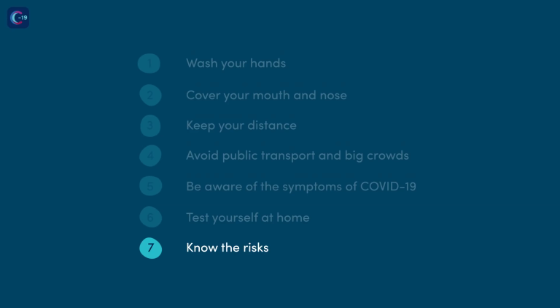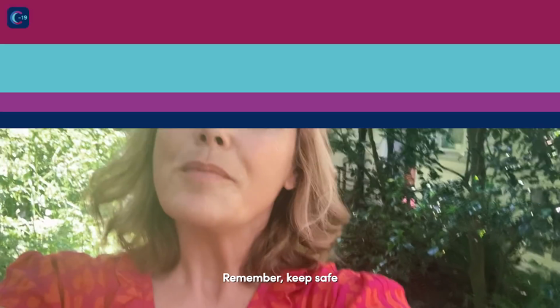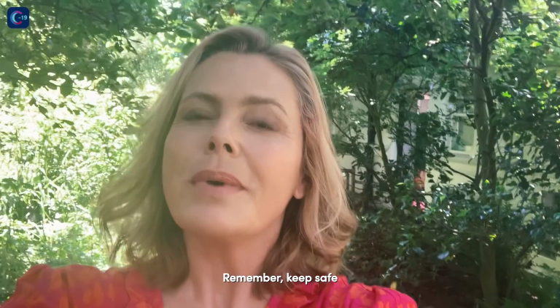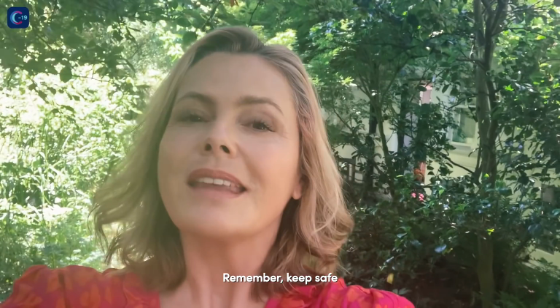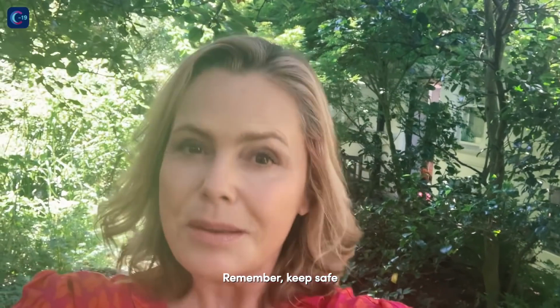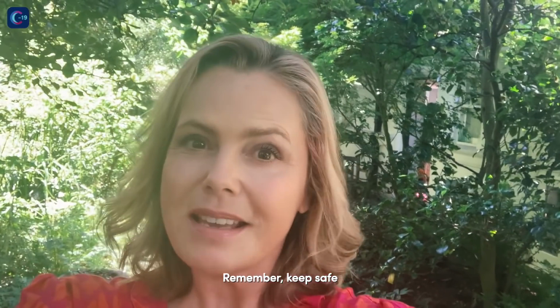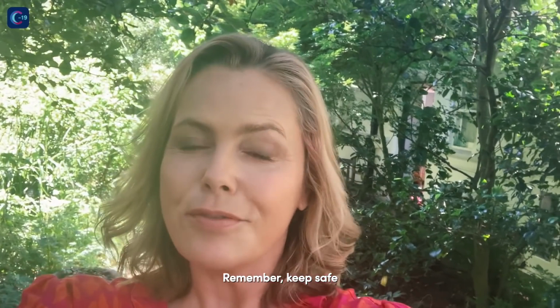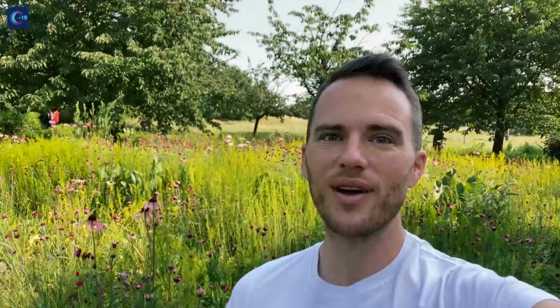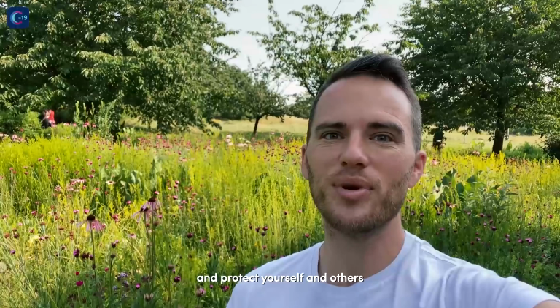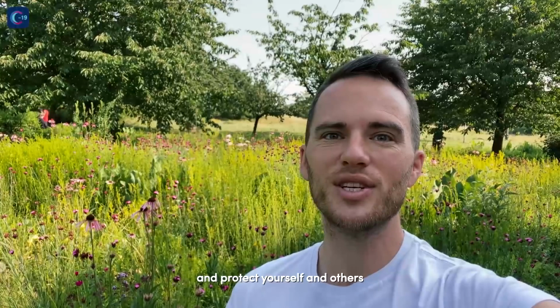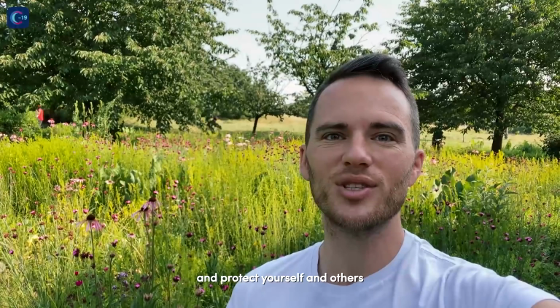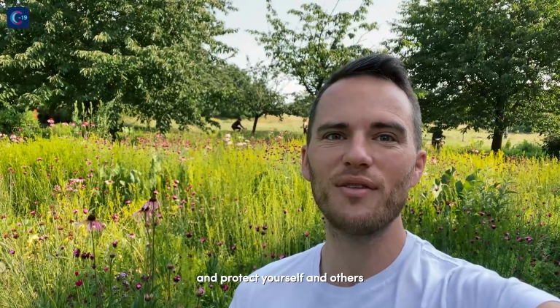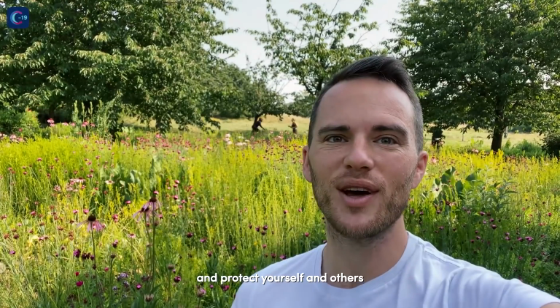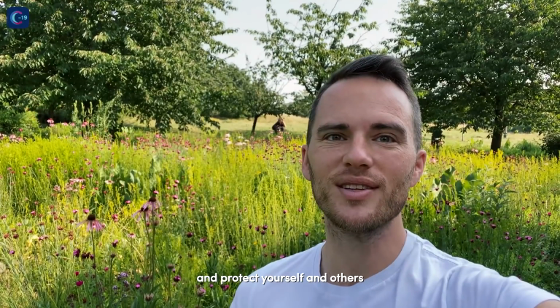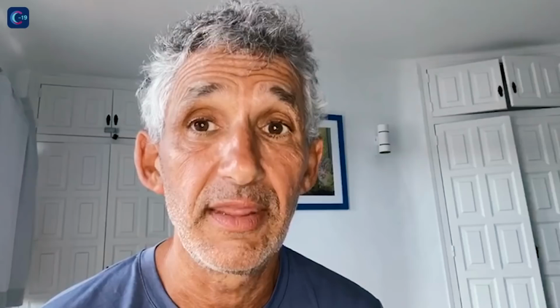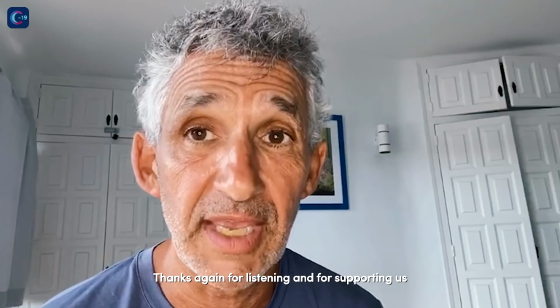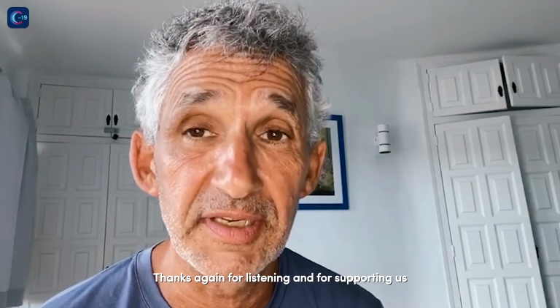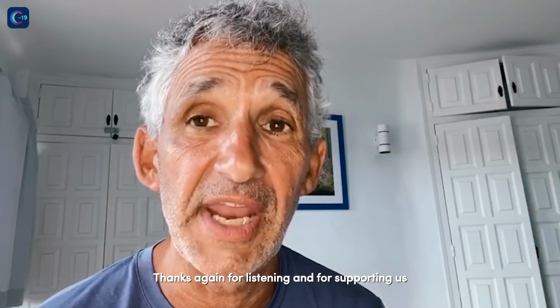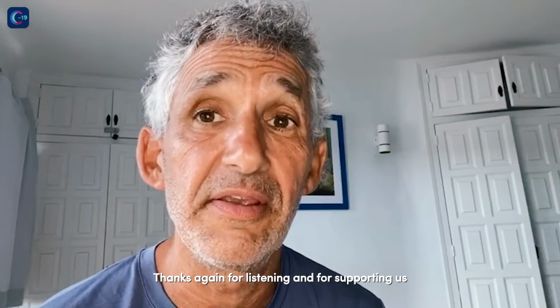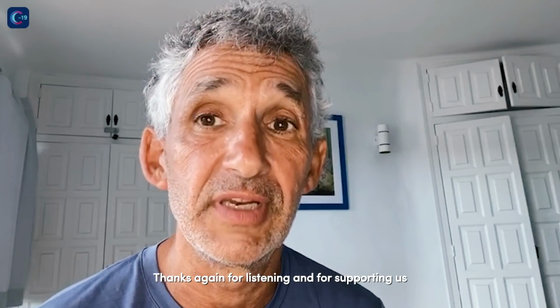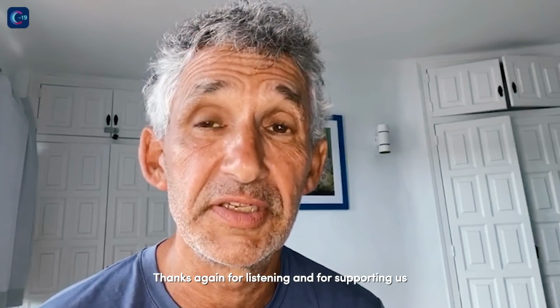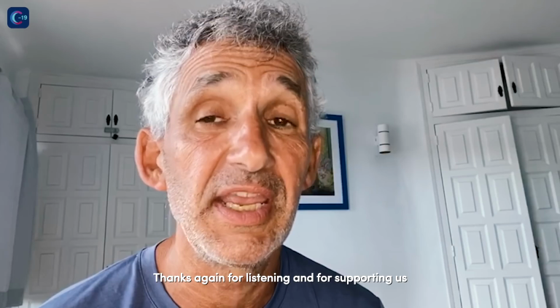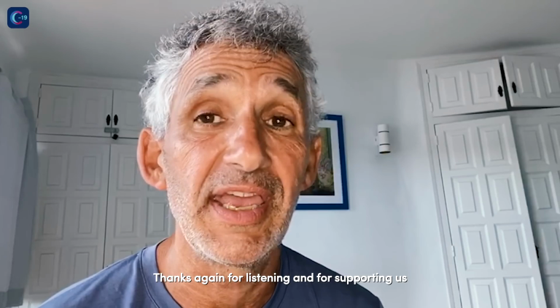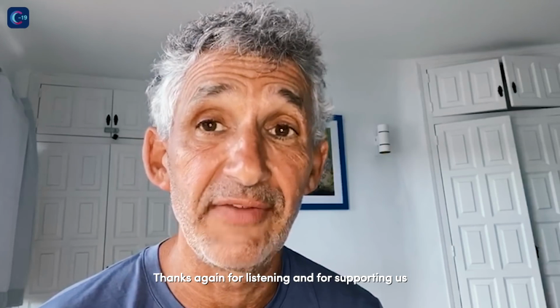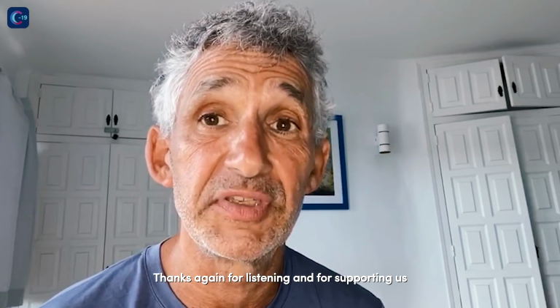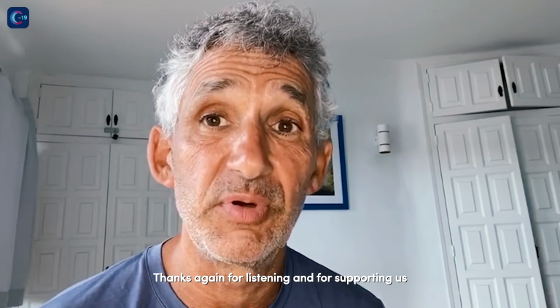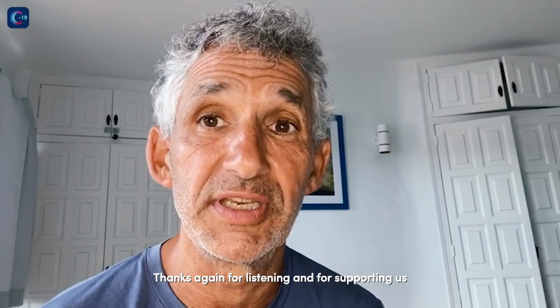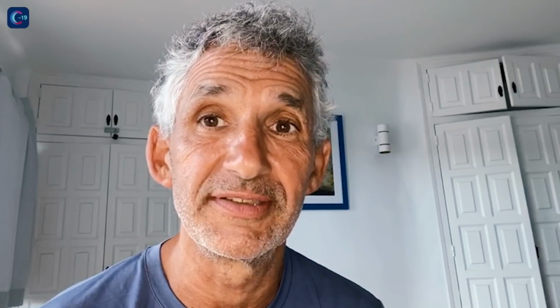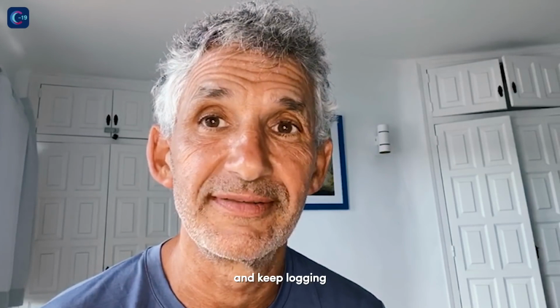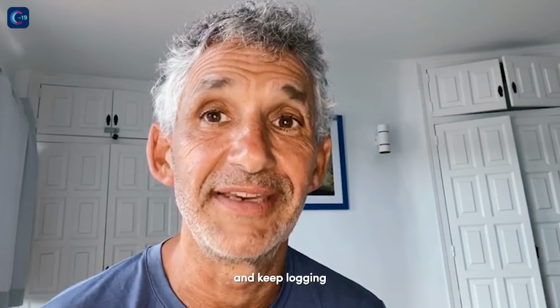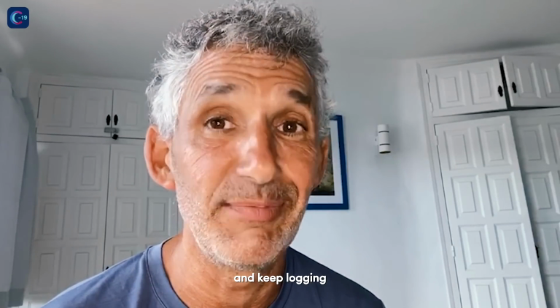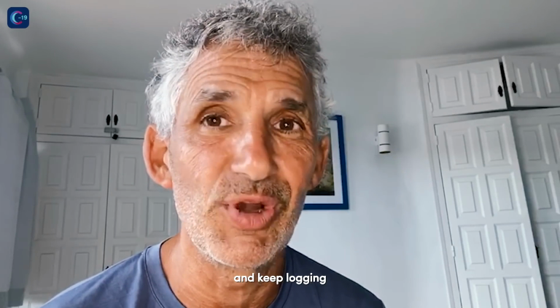Remember, keep safe and protect yourself and others. Thanks again for listening and for supporting us. And keep logging.